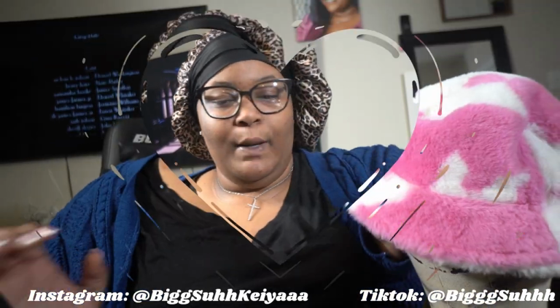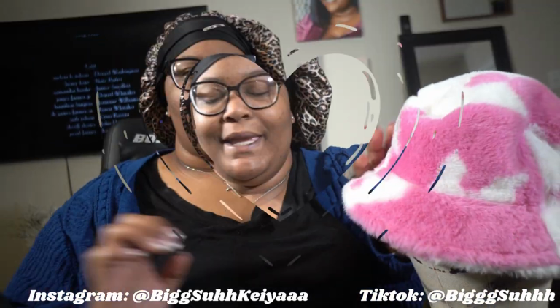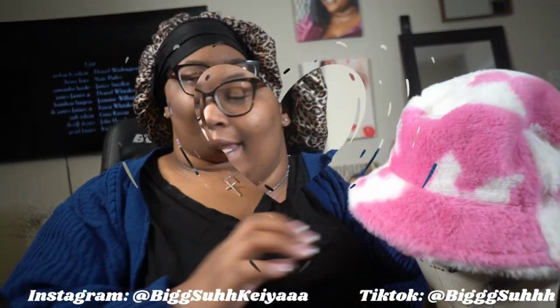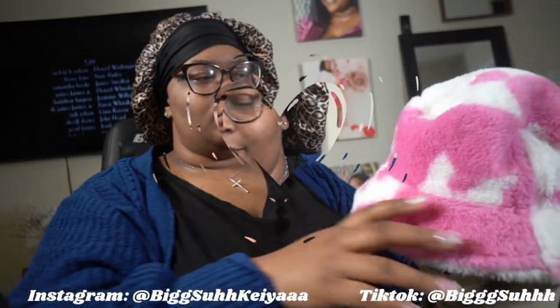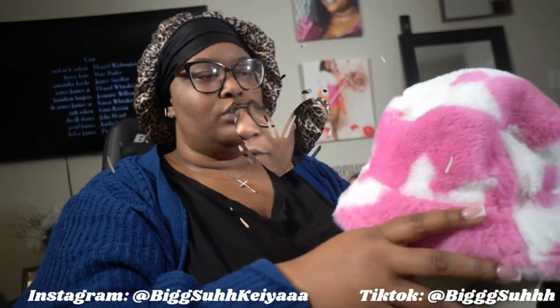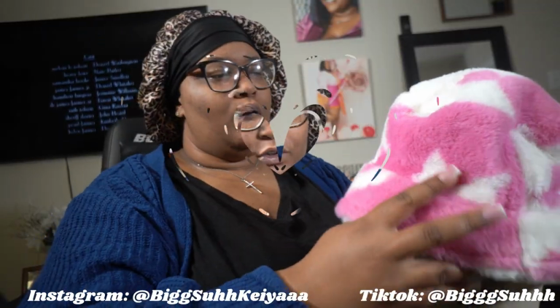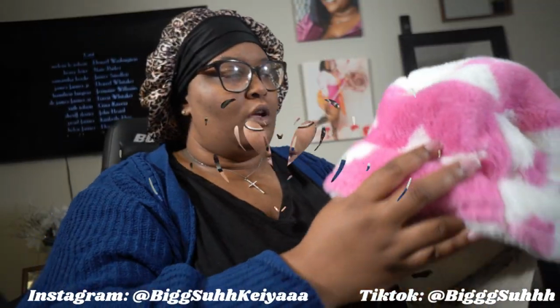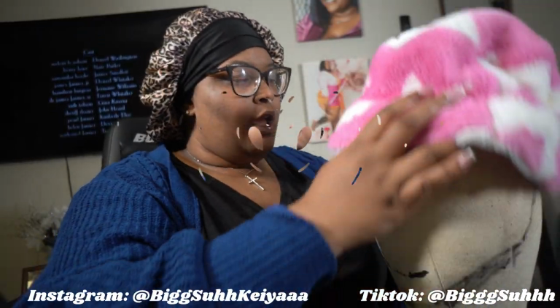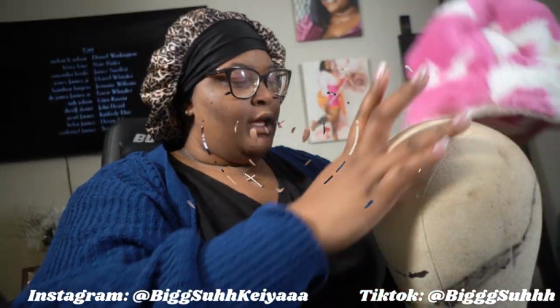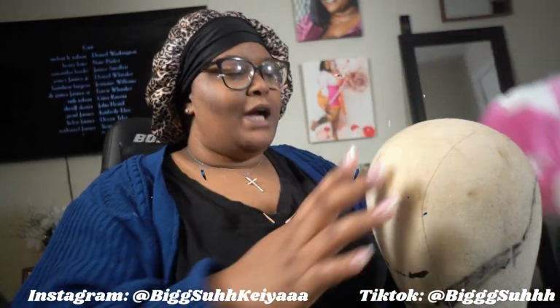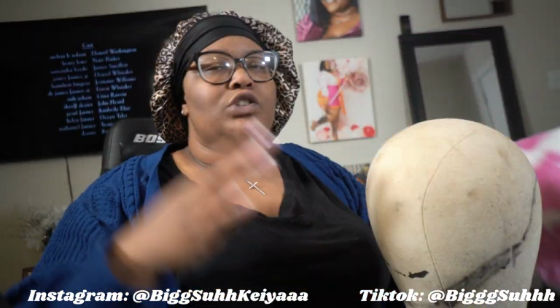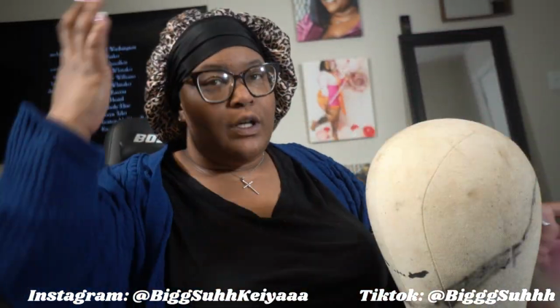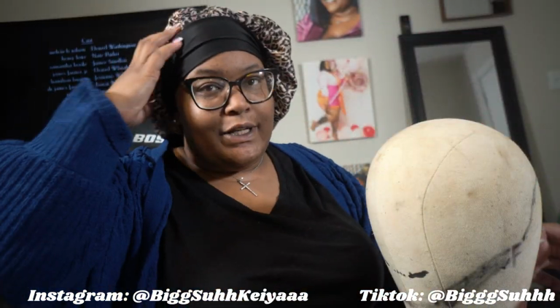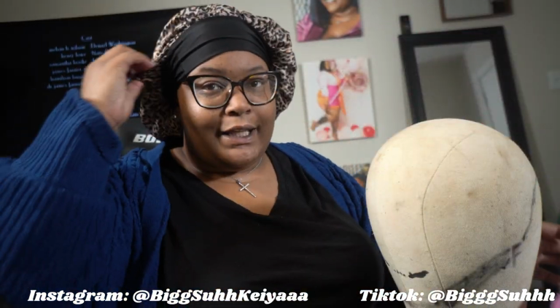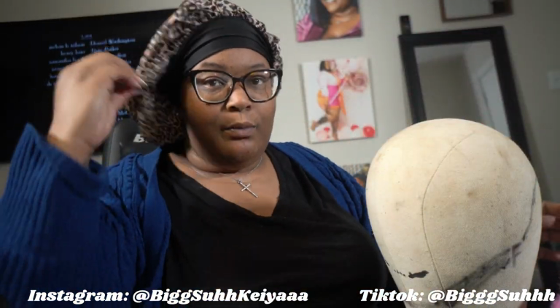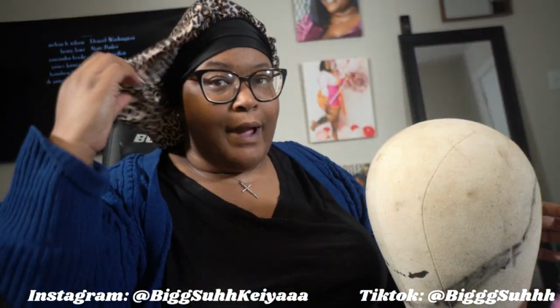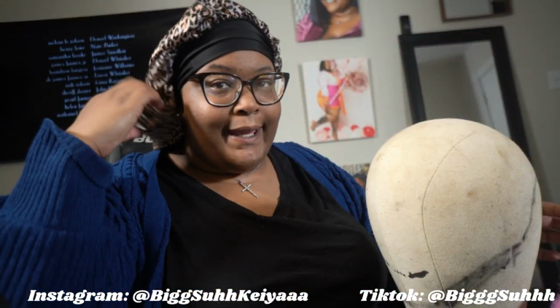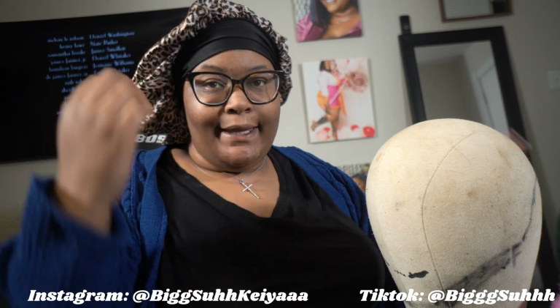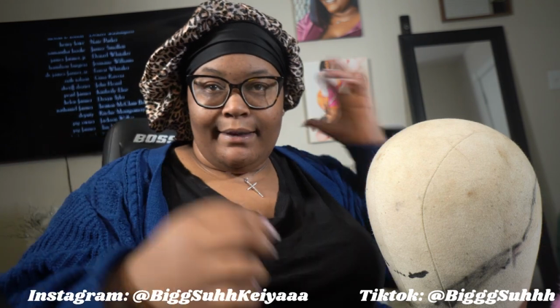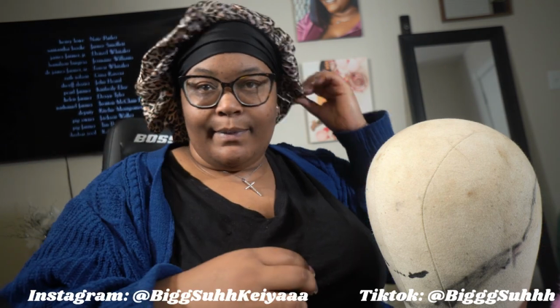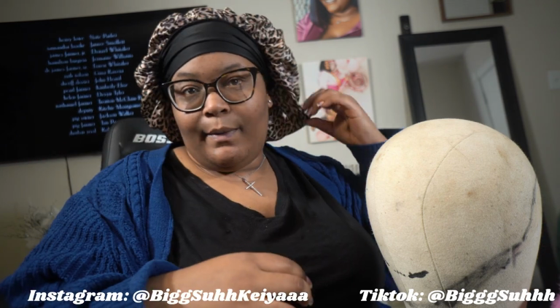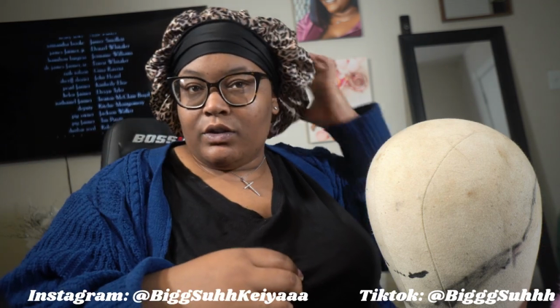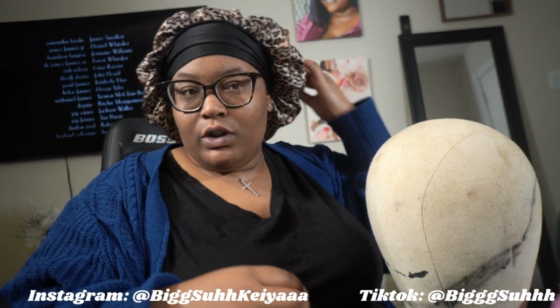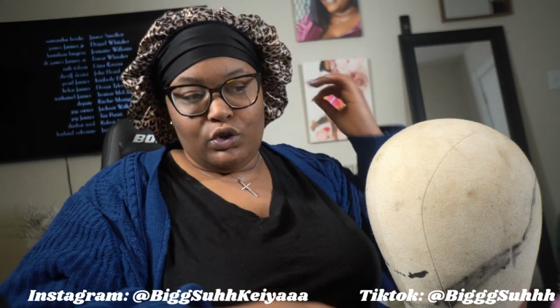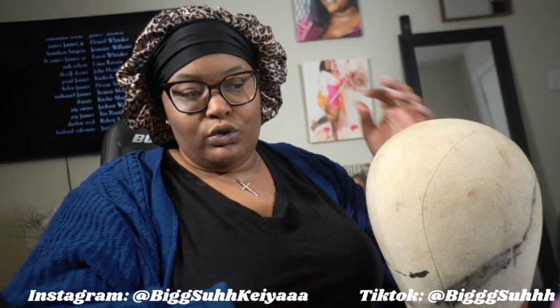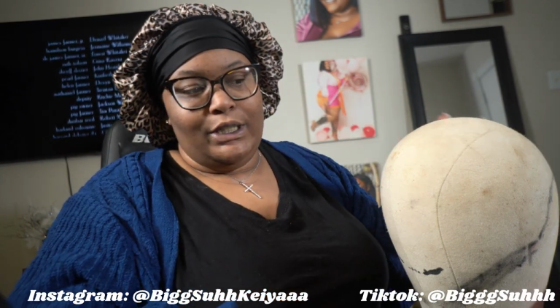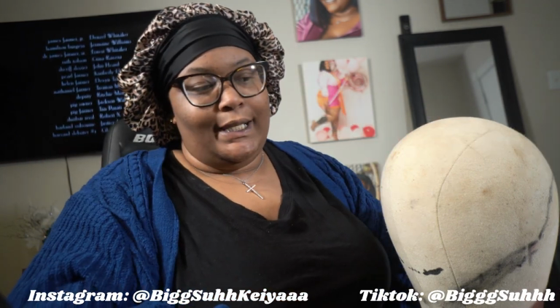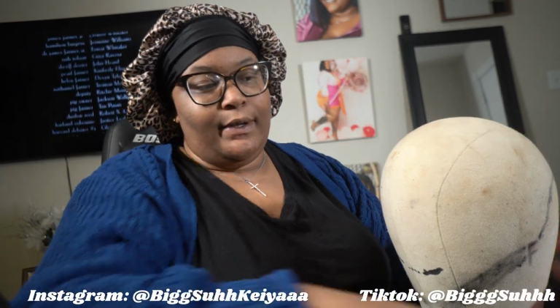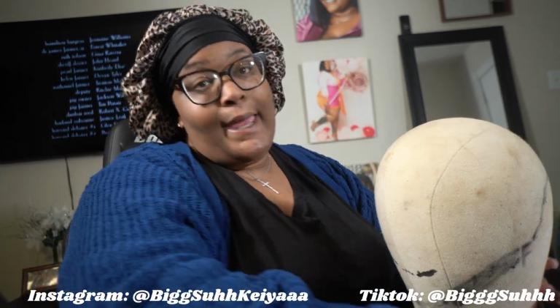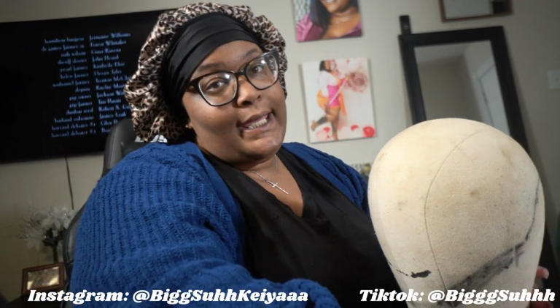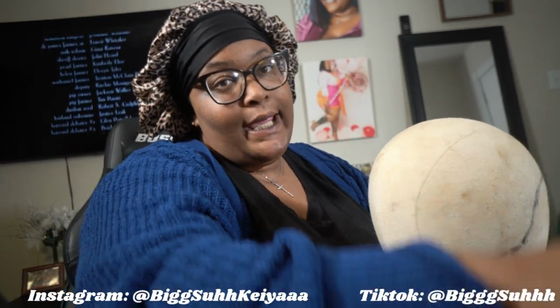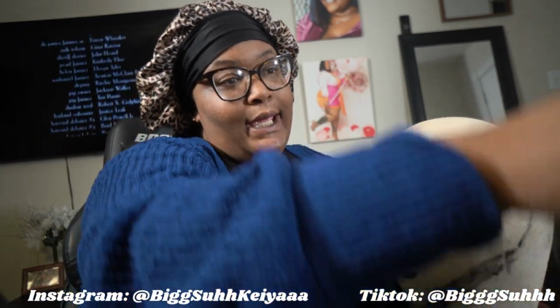But yeah, that's what I've got y'all. I showed y'all what it looks like on my head, but I'm also going to show you what it looks like on the mannequin head.